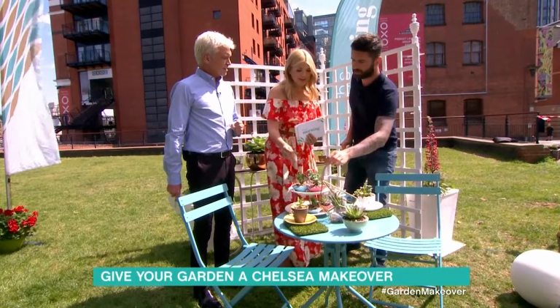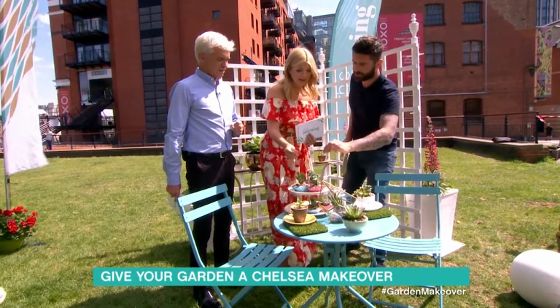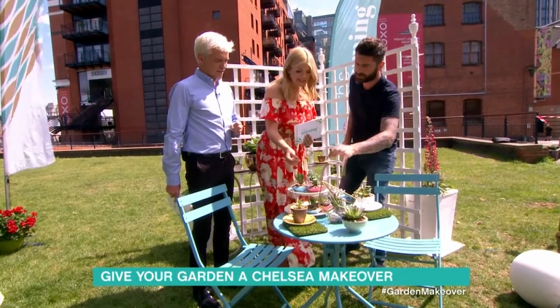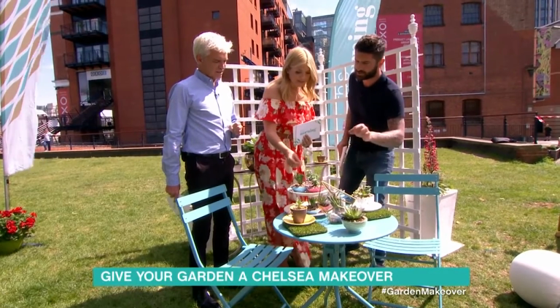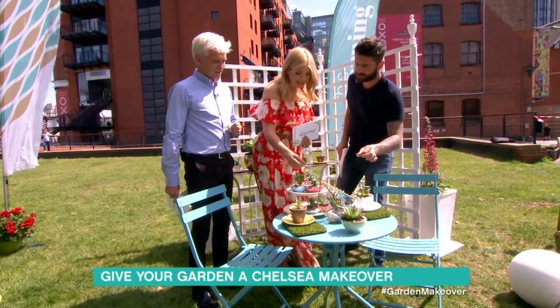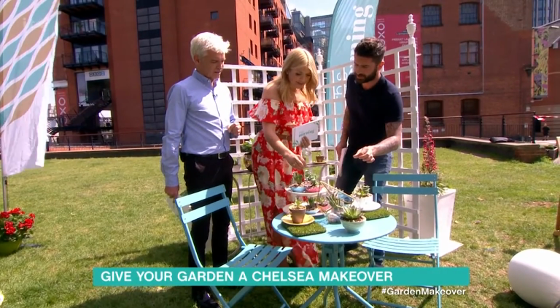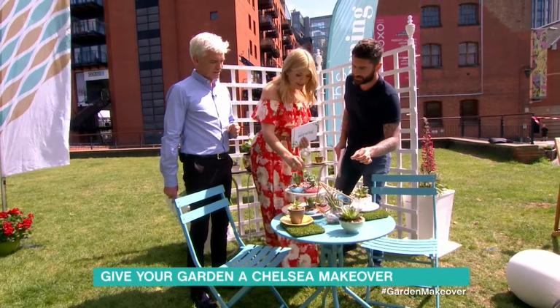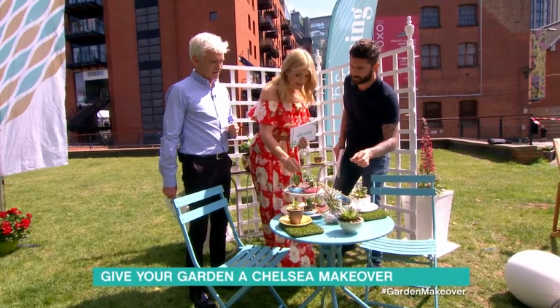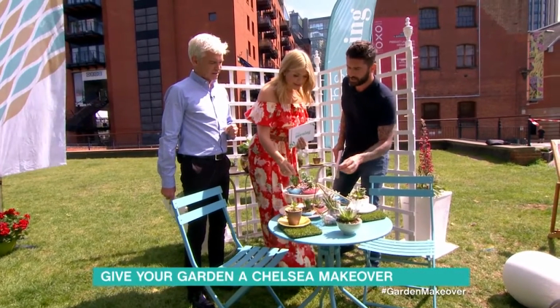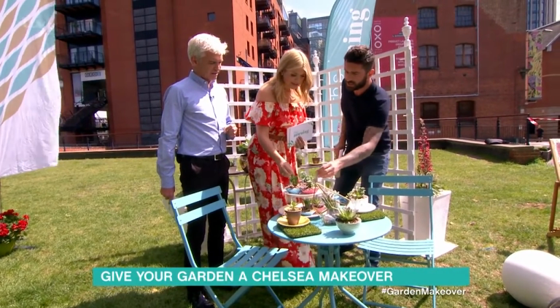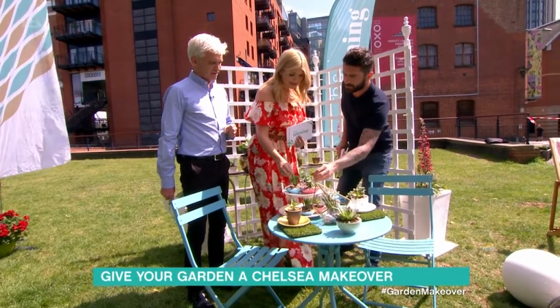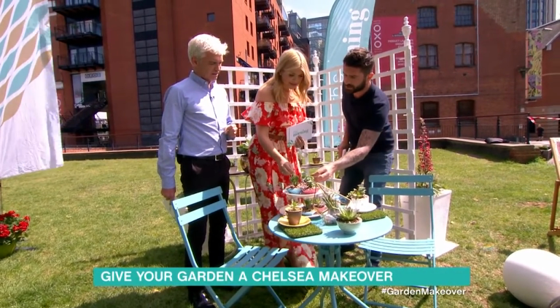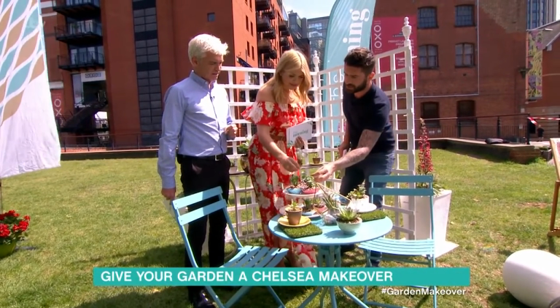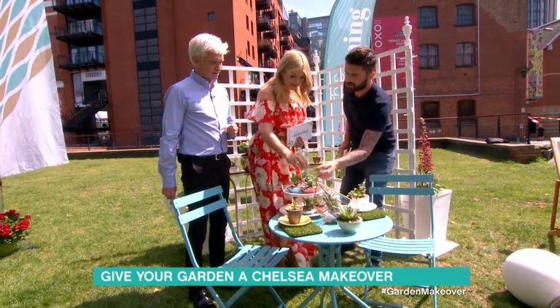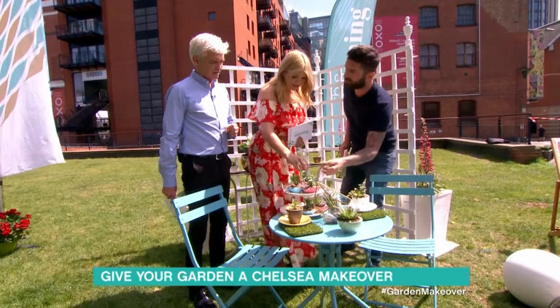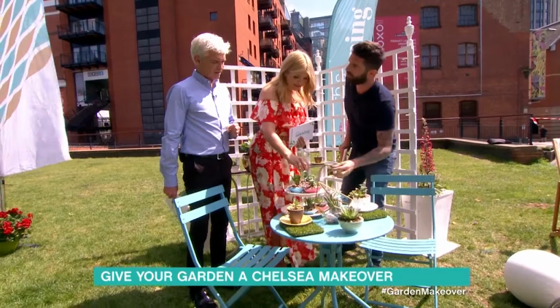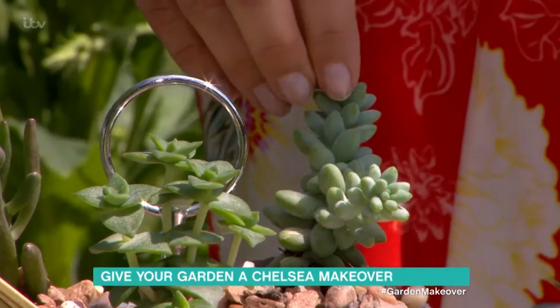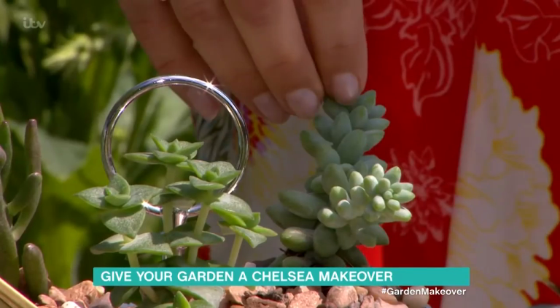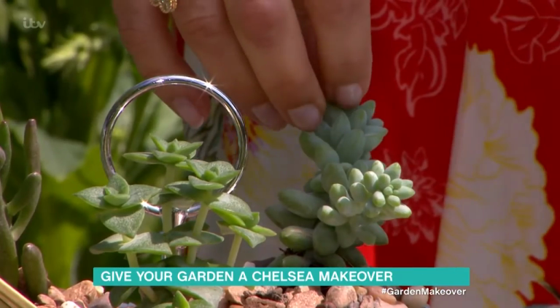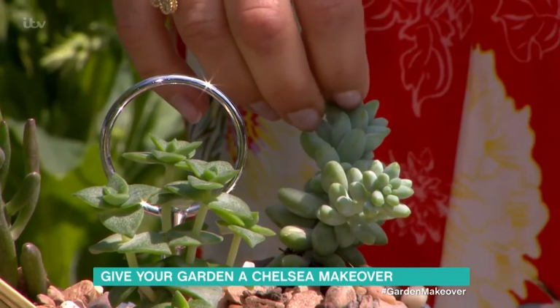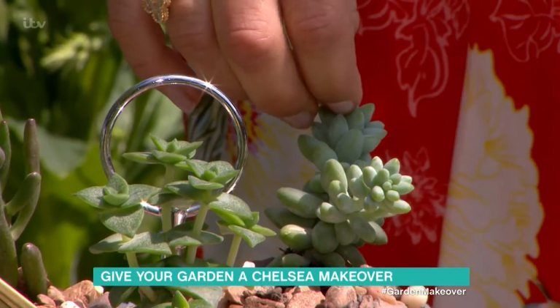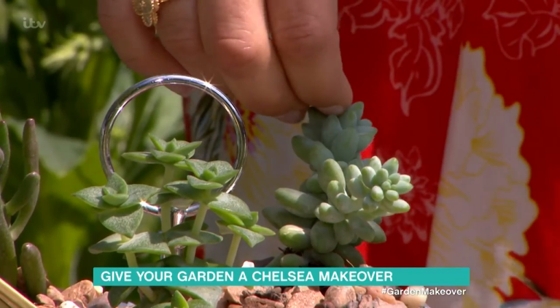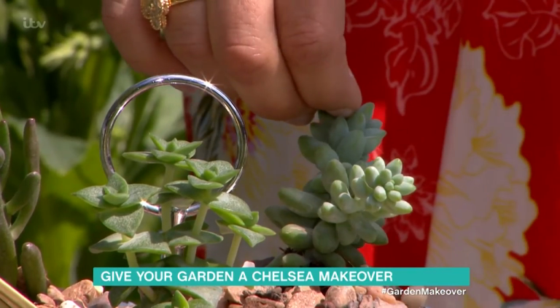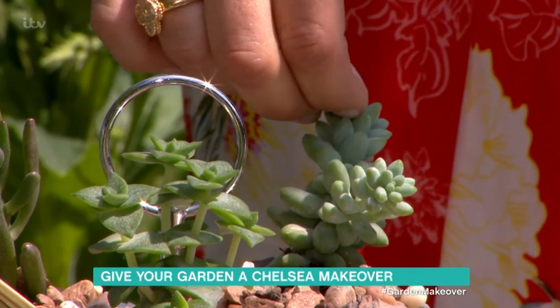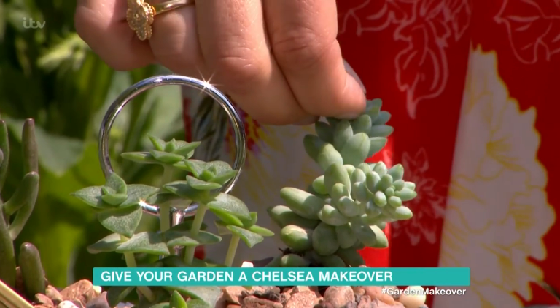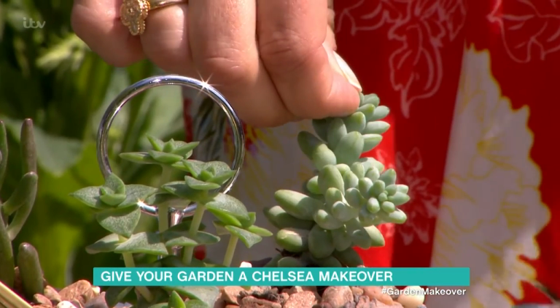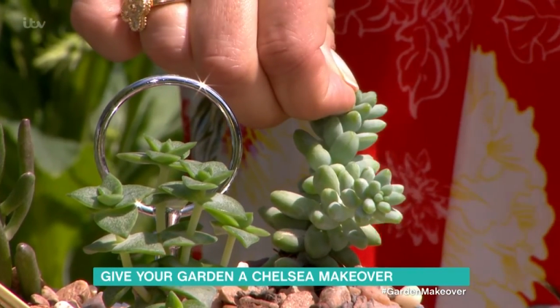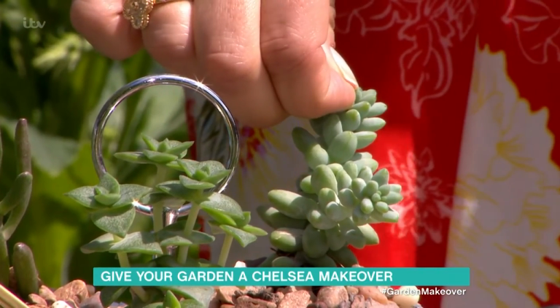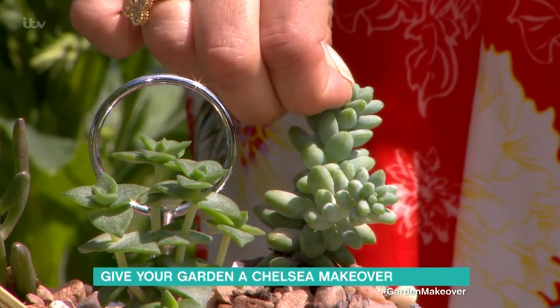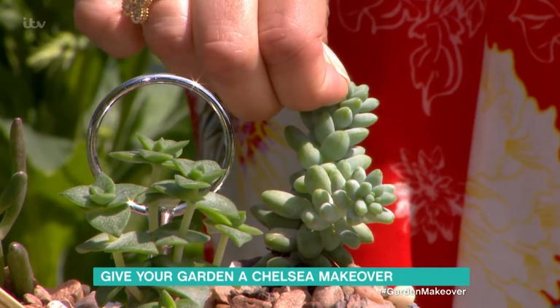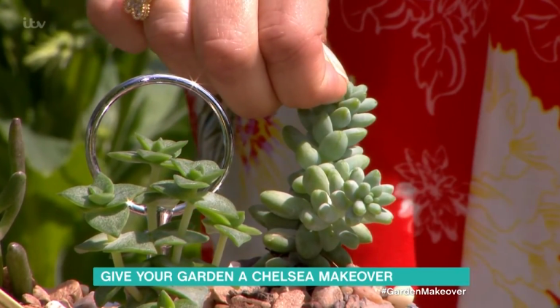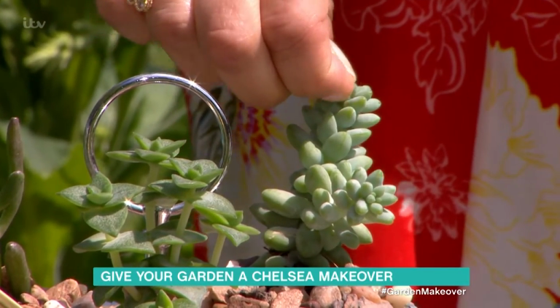Can you squeeze them? Does liquid come out? Yeah, because they're conserving the water. So that means when you water them, they keep that water for a long period.